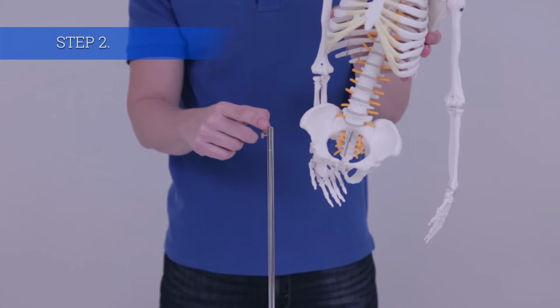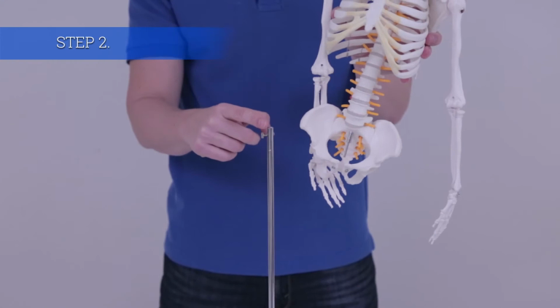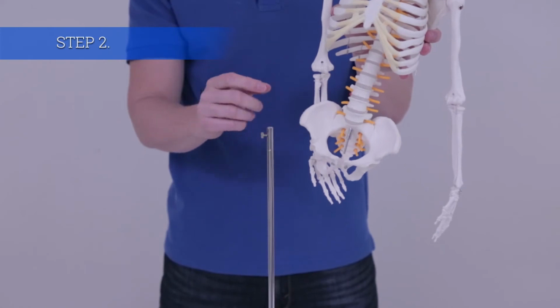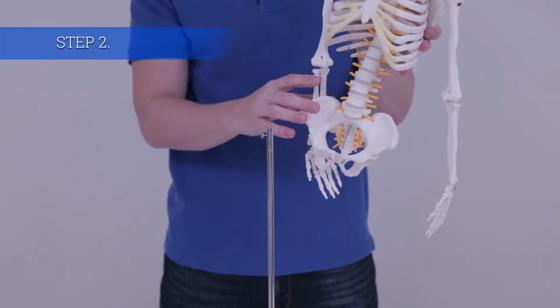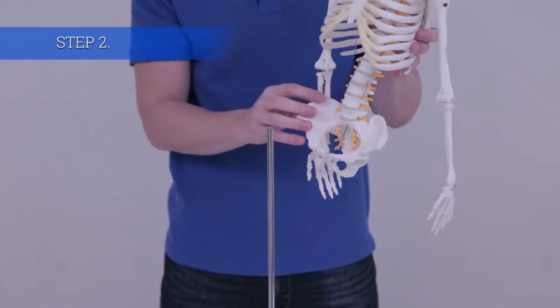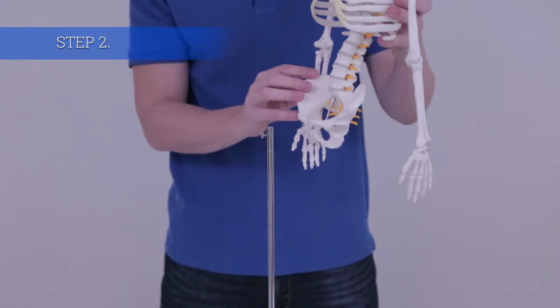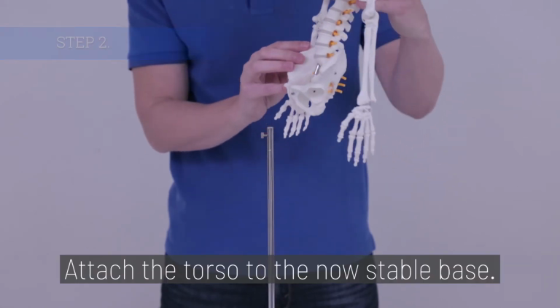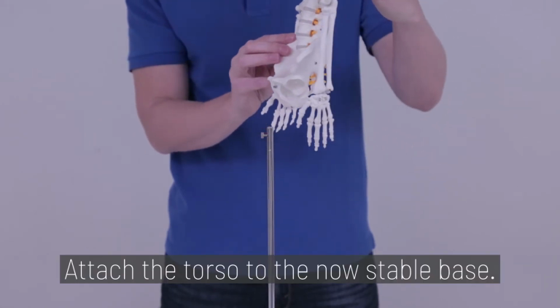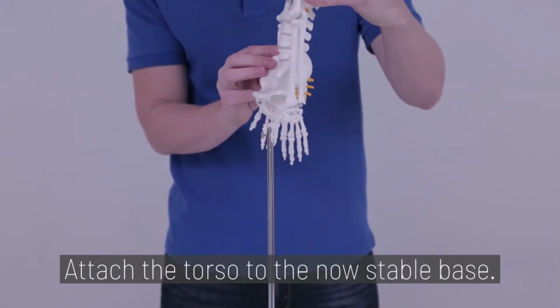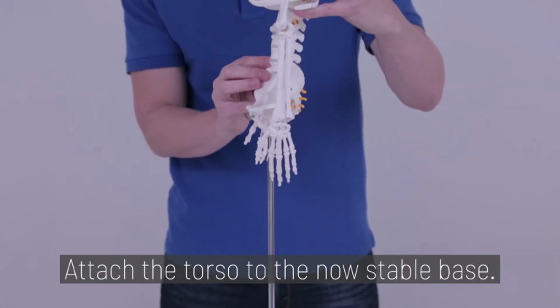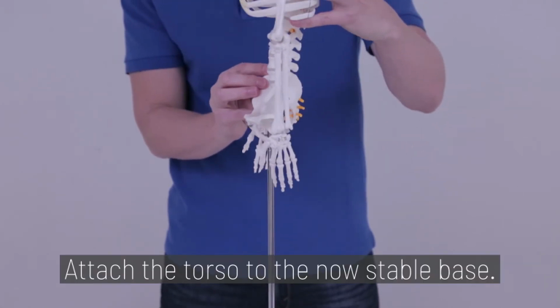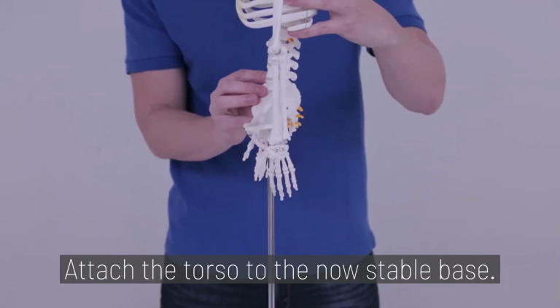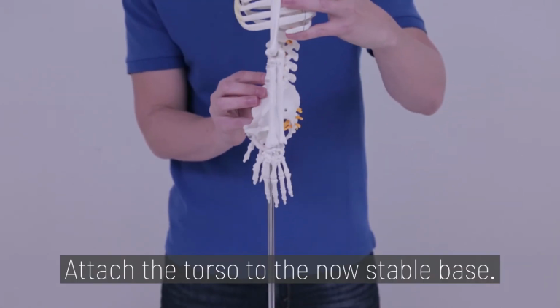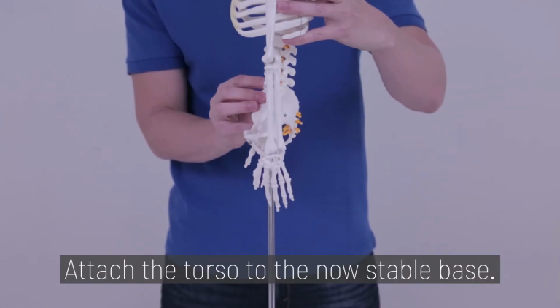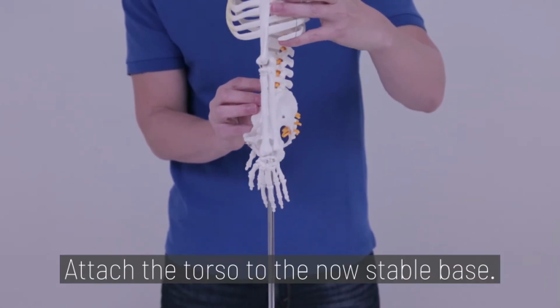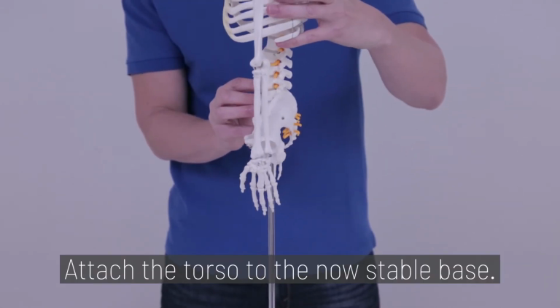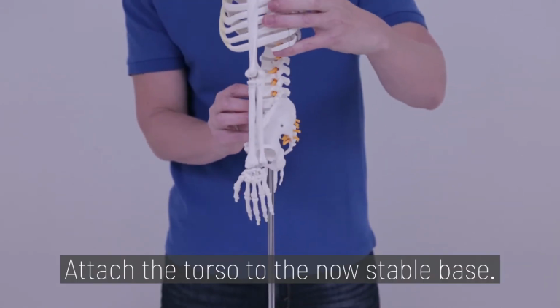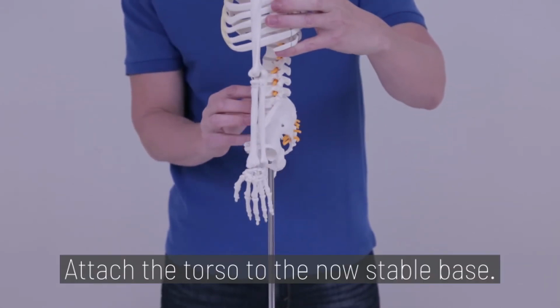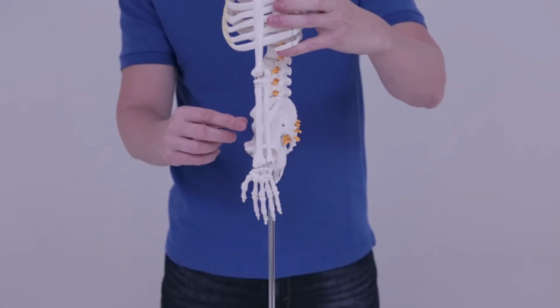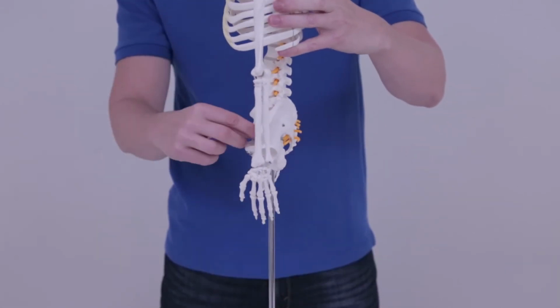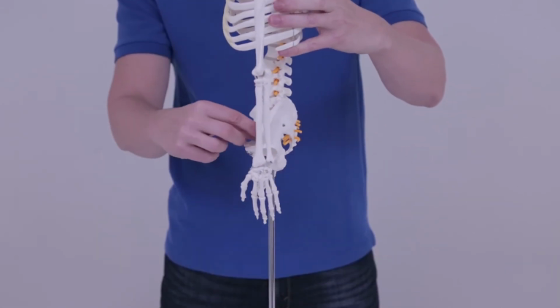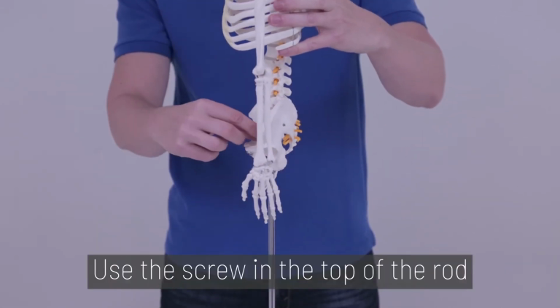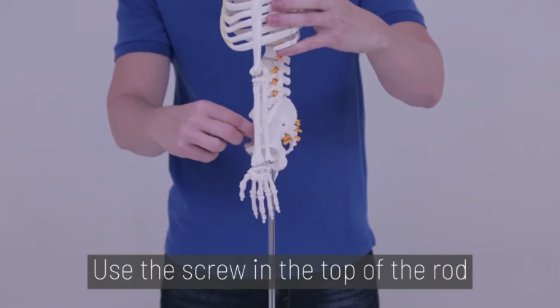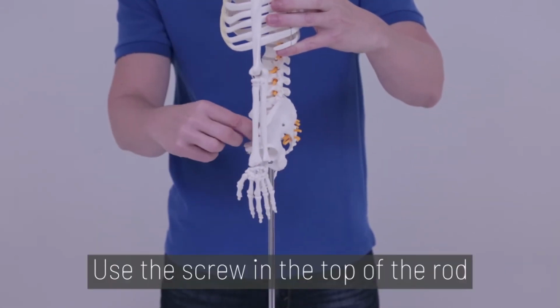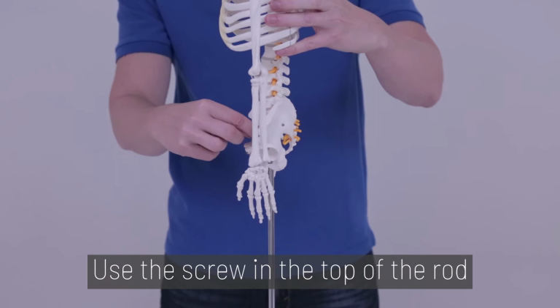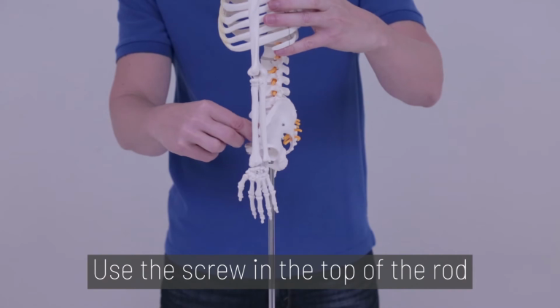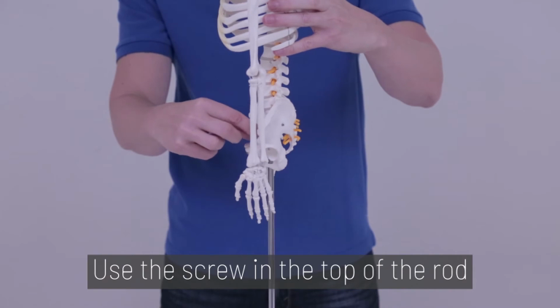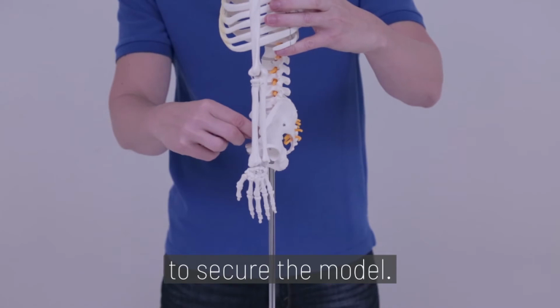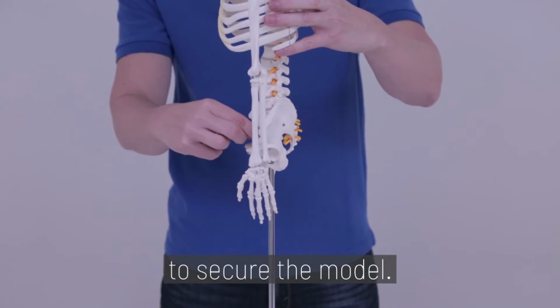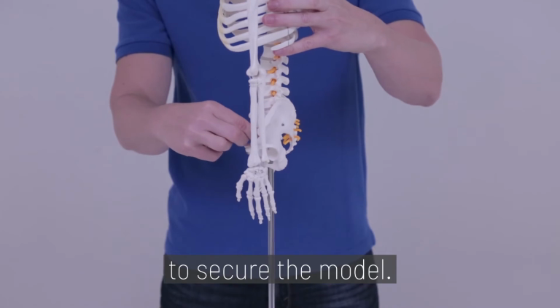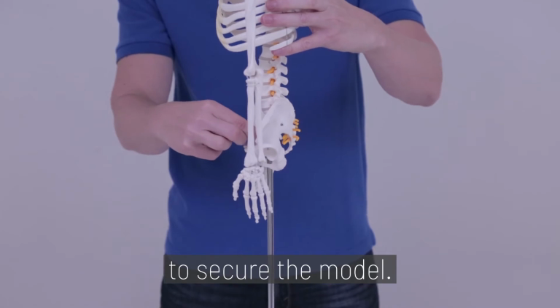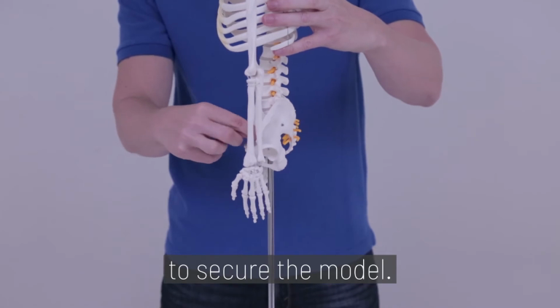Step 2. Attach the torso to the now stable base. Use the screw on the top of the rod to secure the model.